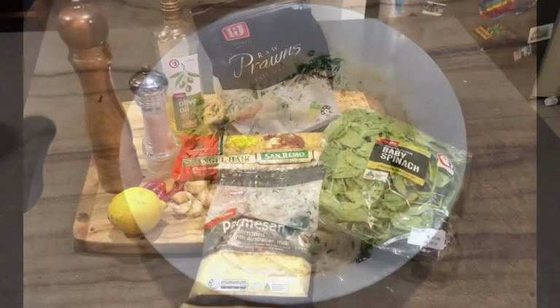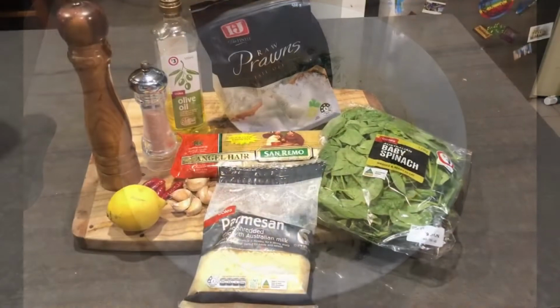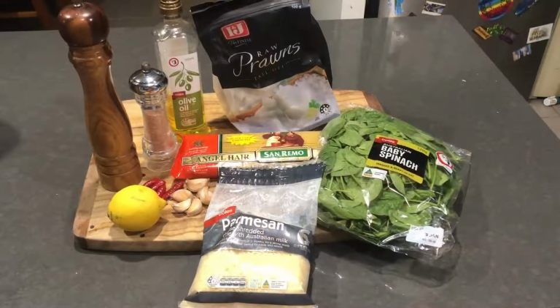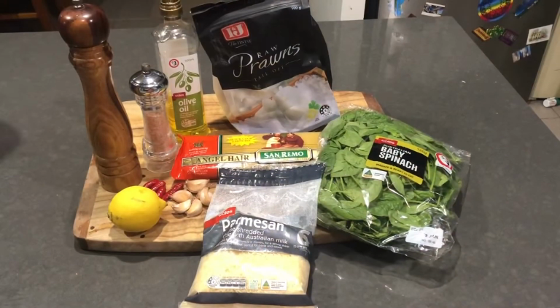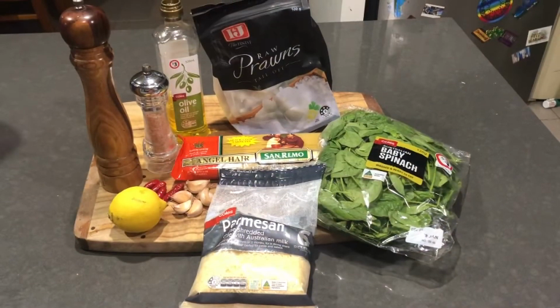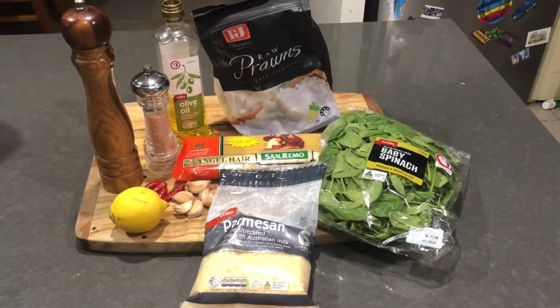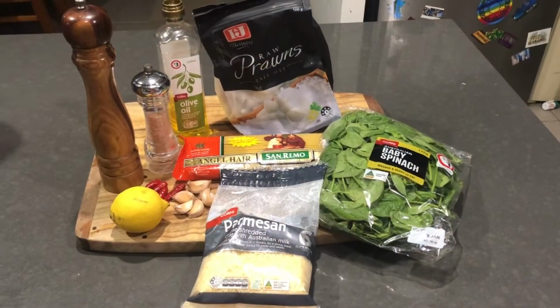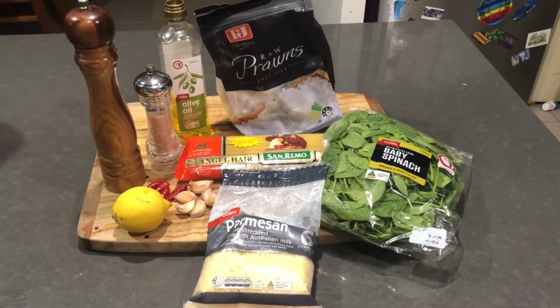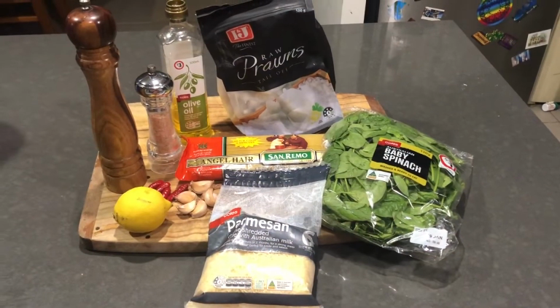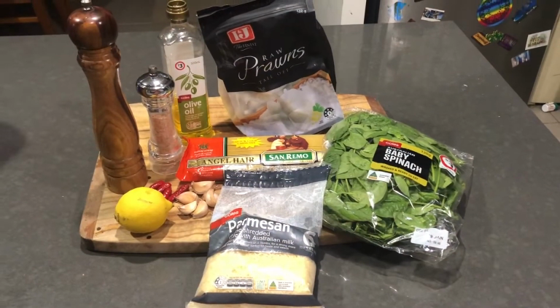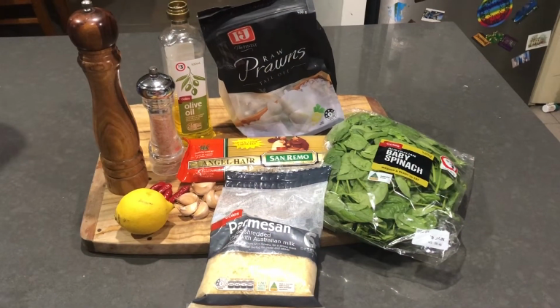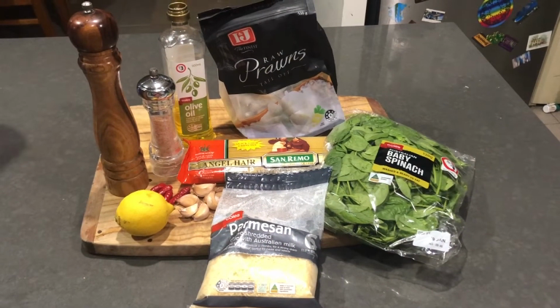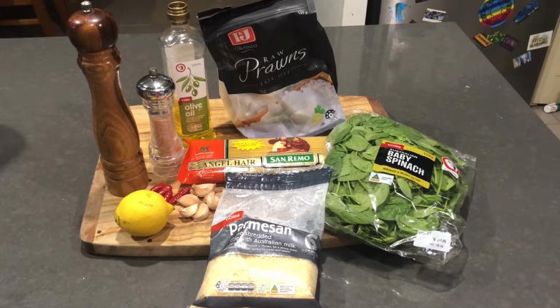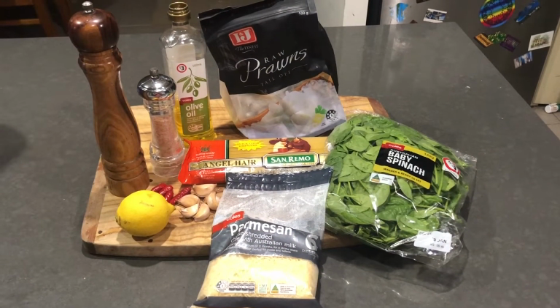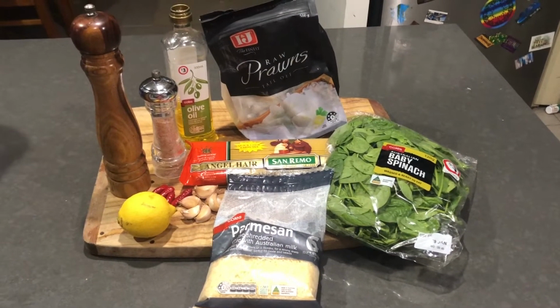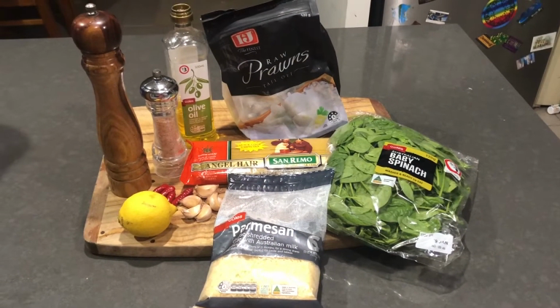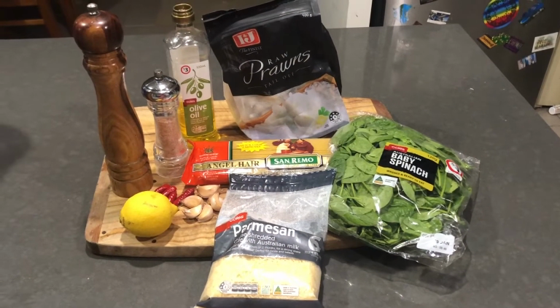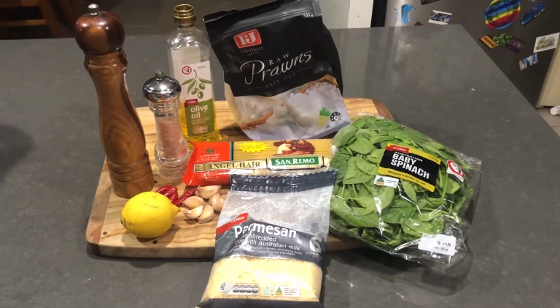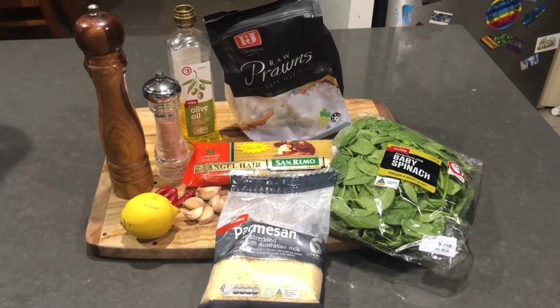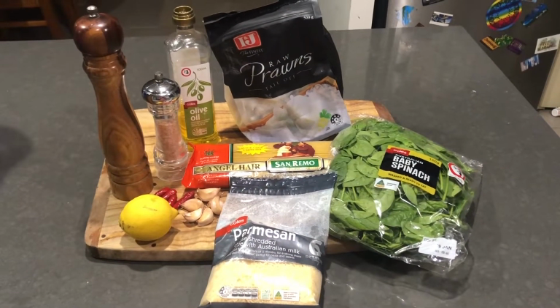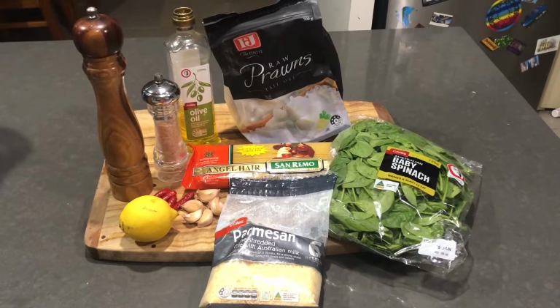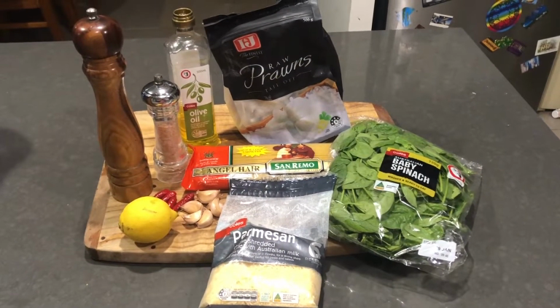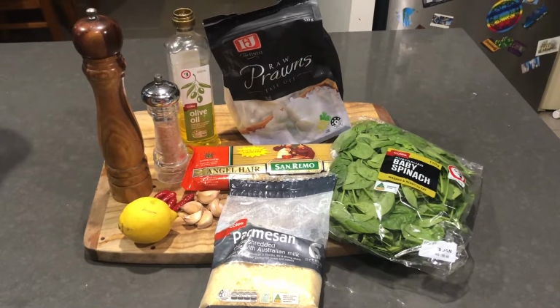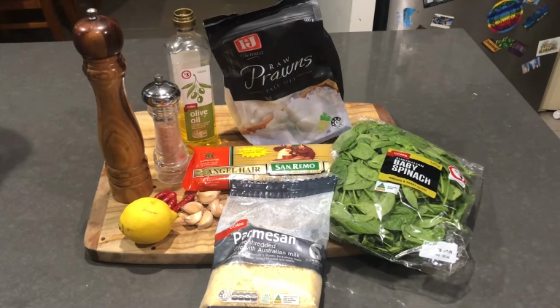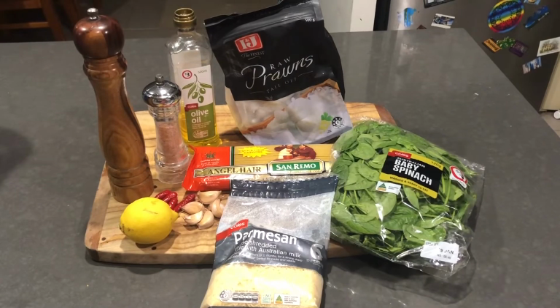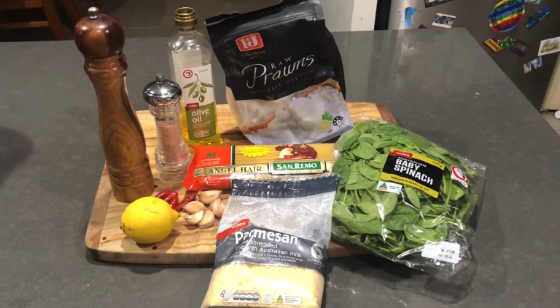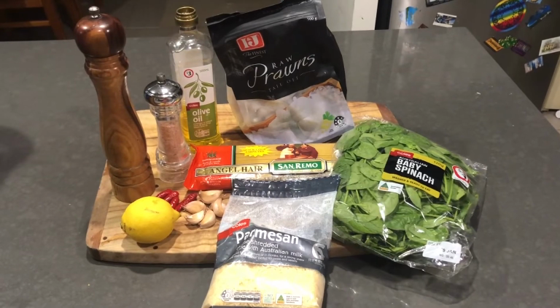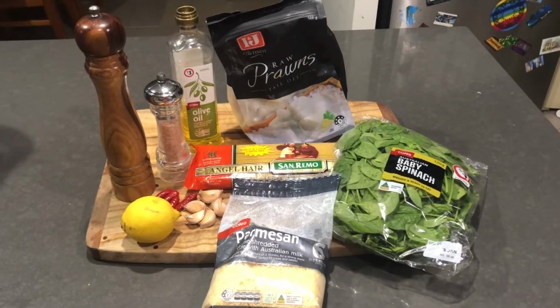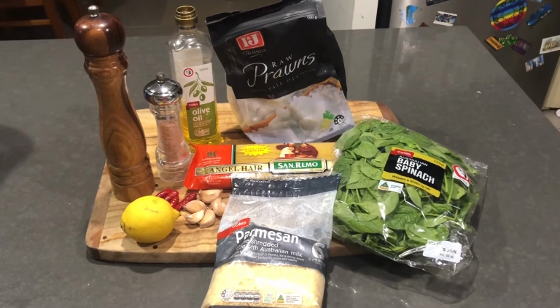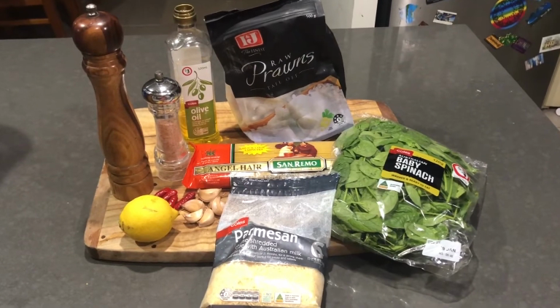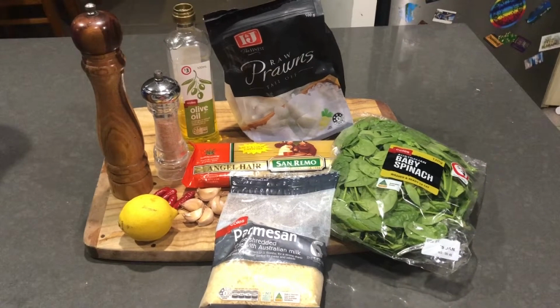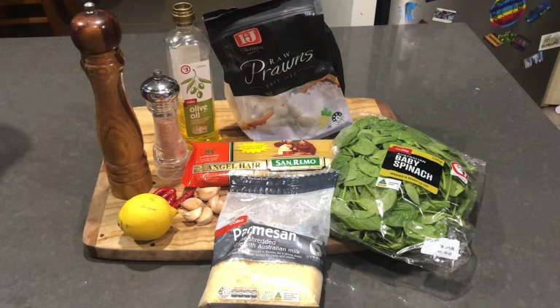Here is my chilli and garlic prawn pasta. The ingredients will be in the comments. Here is how I make it.